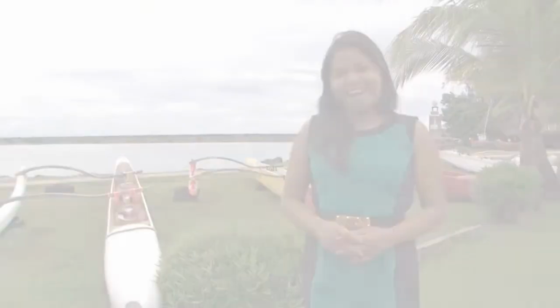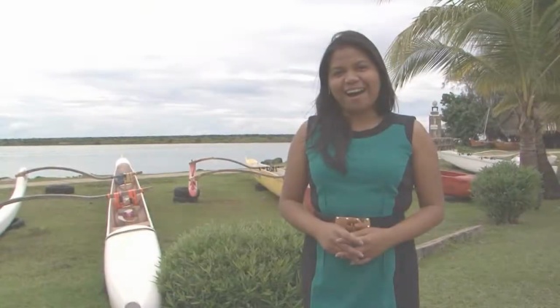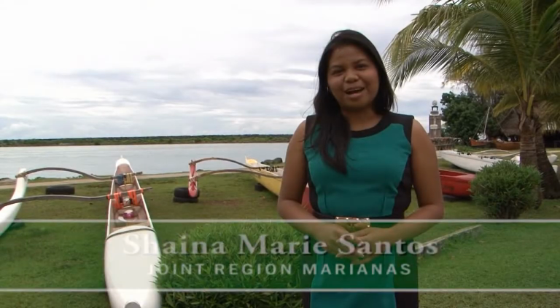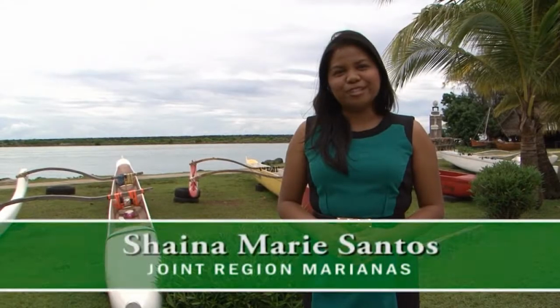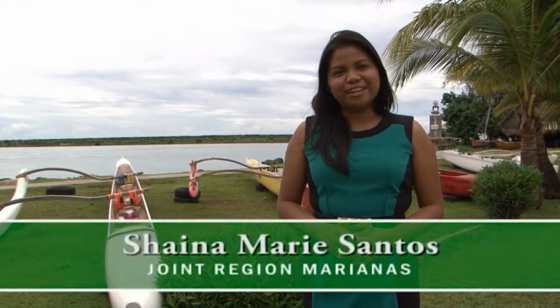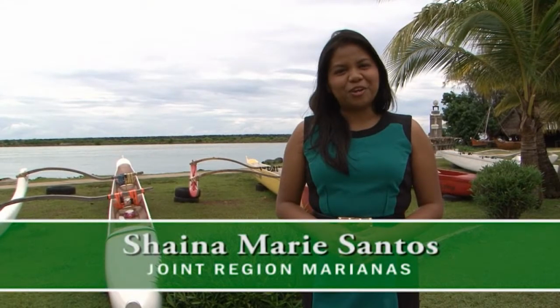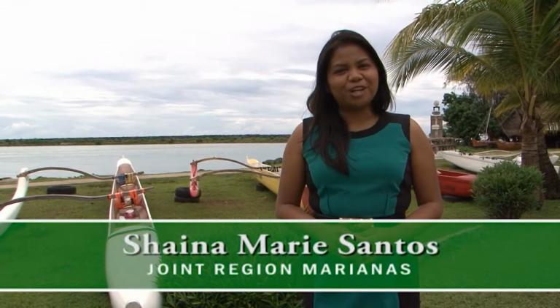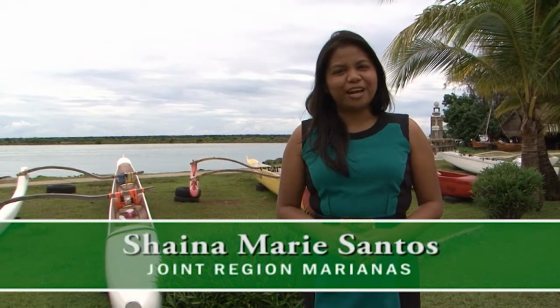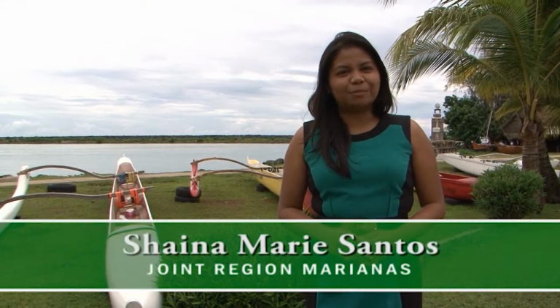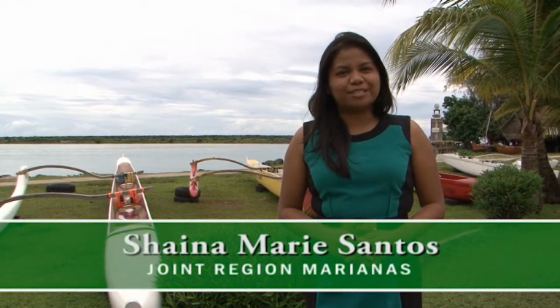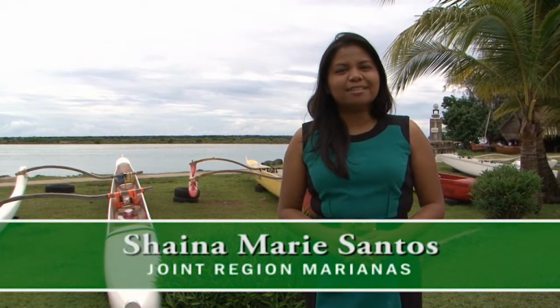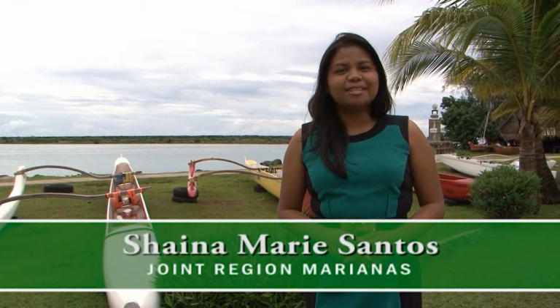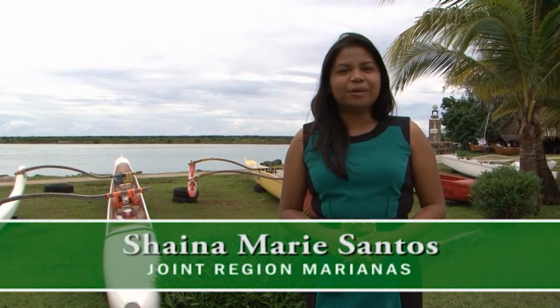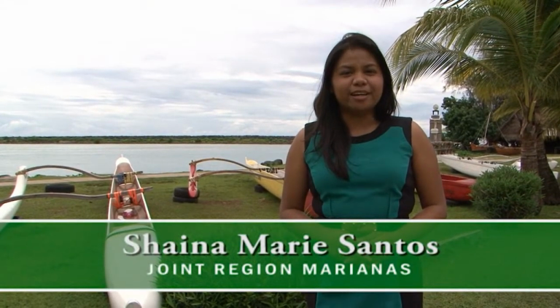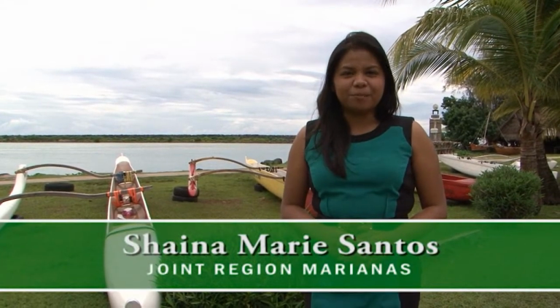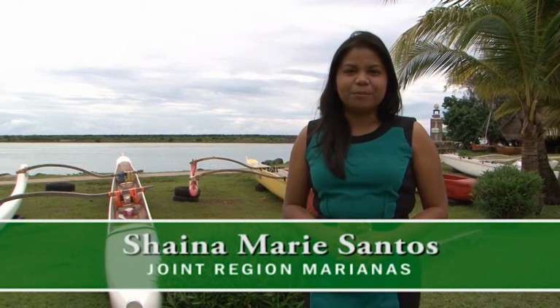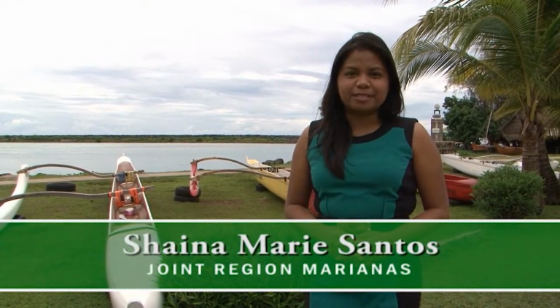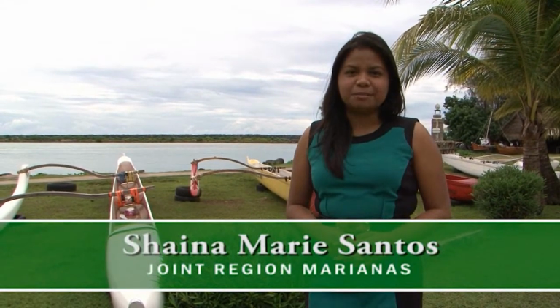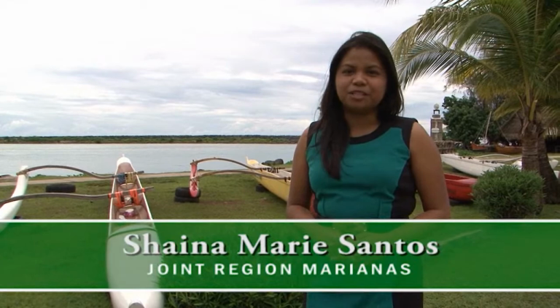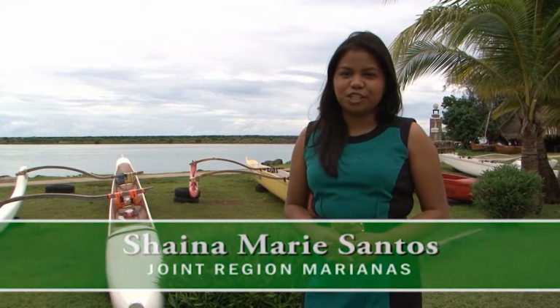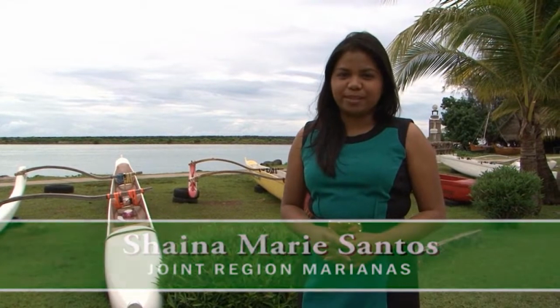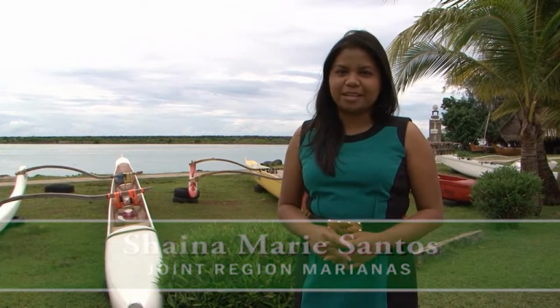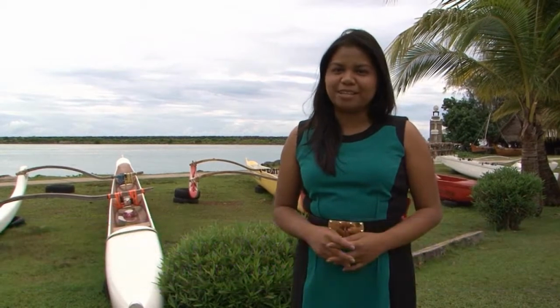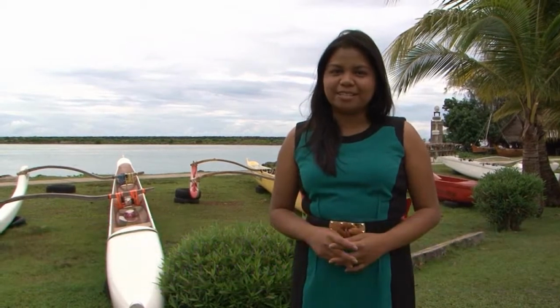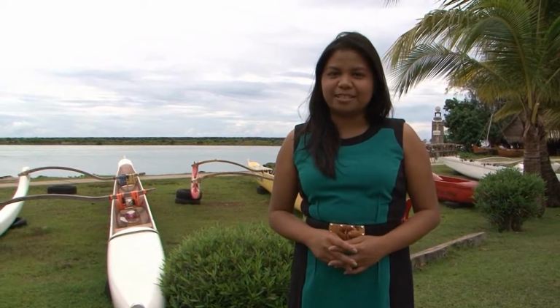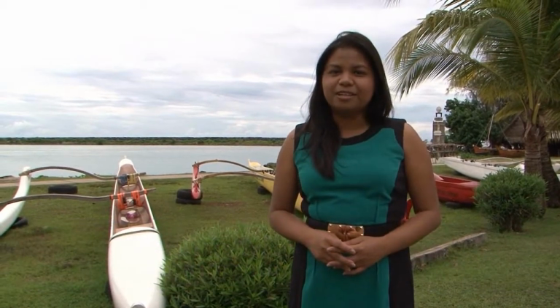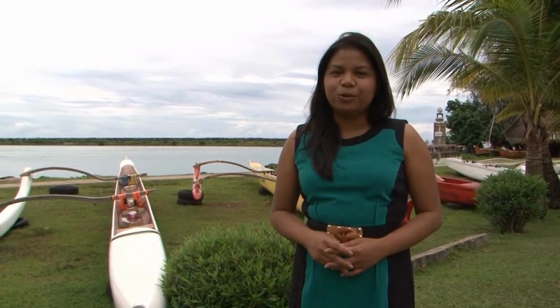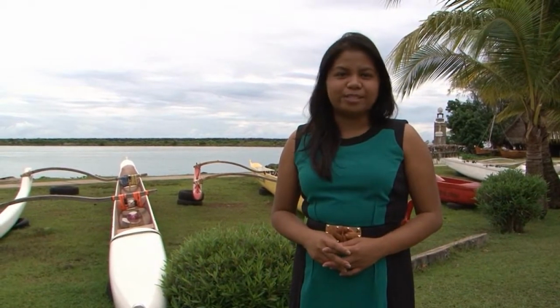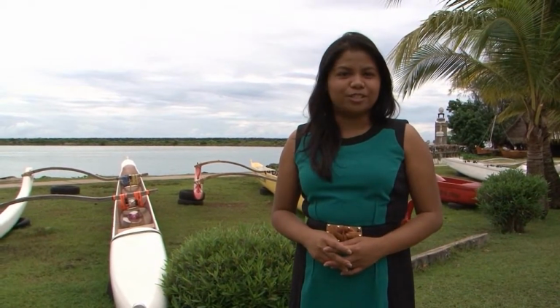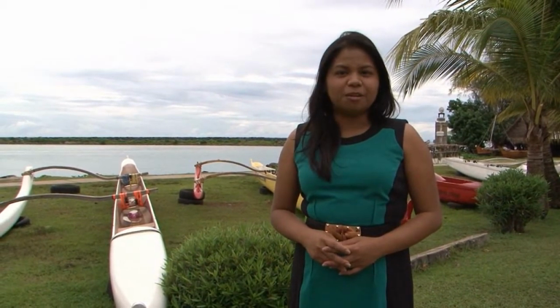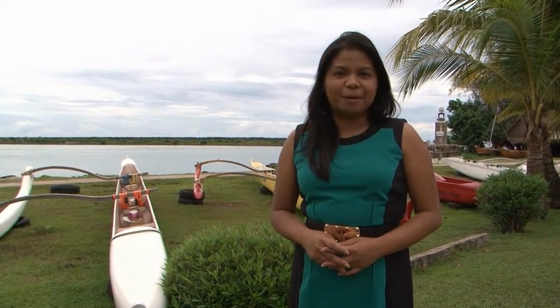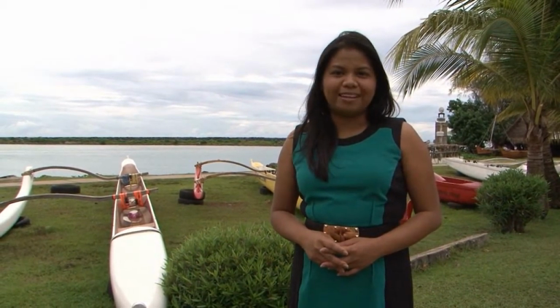Hi, I'm Shayna and you're watching Island Images. Today we're at the Hagatnya Boat Basin to meet Josh Duenas and Mel Quintinidza who are going to teach us all about paddling.